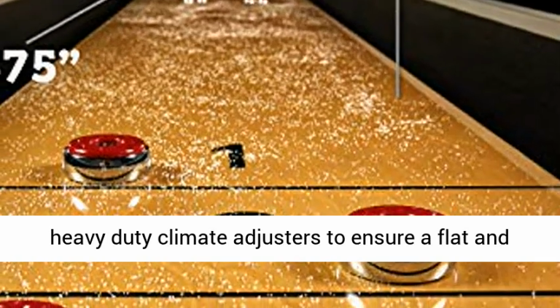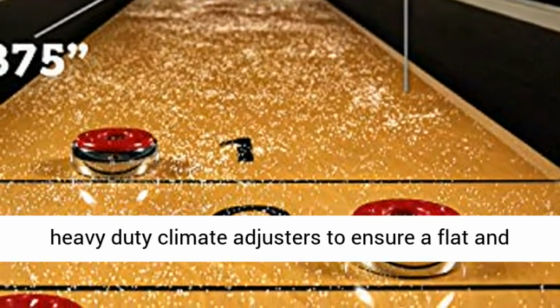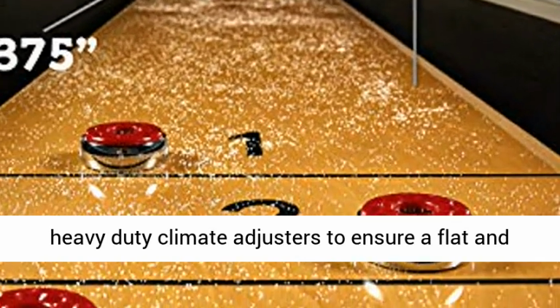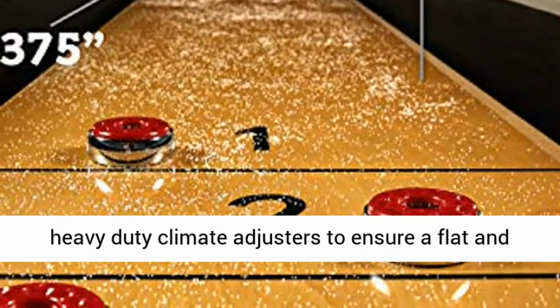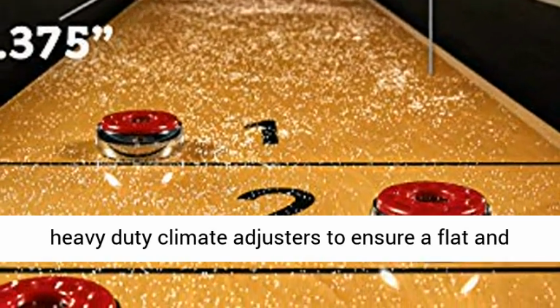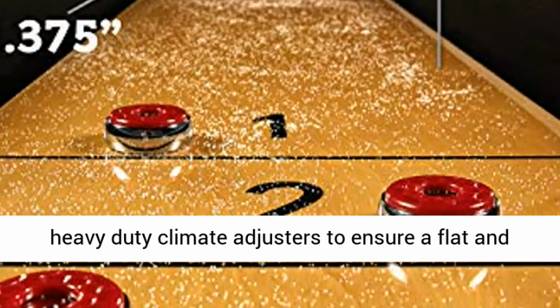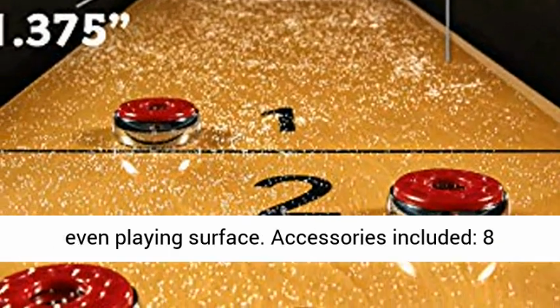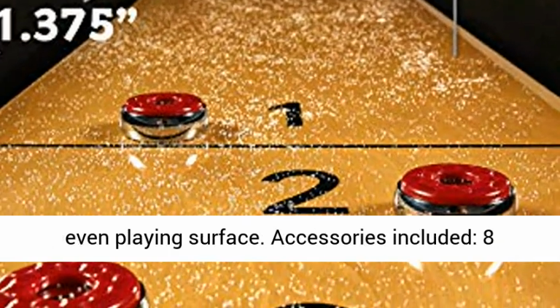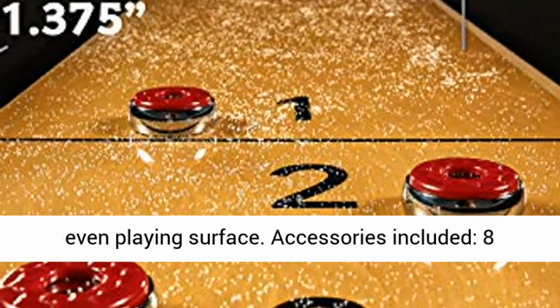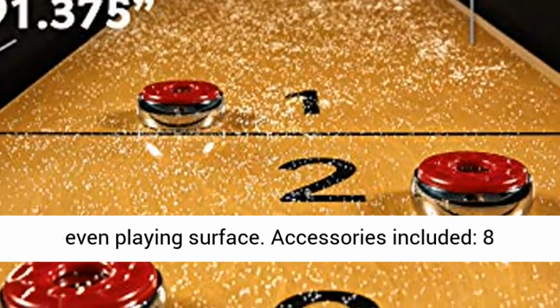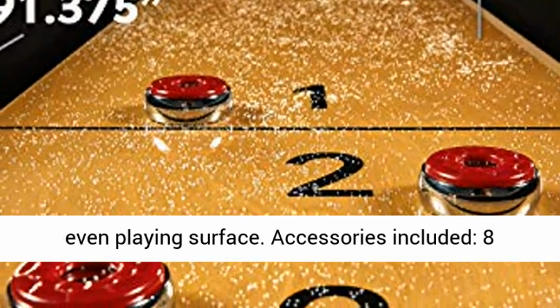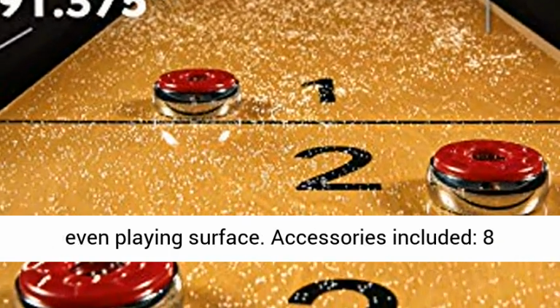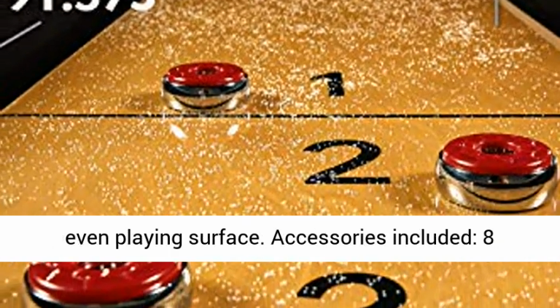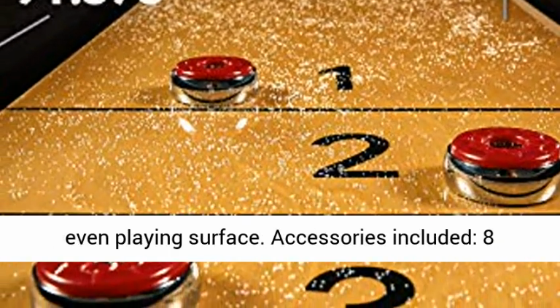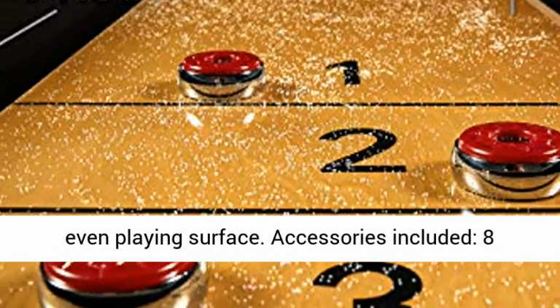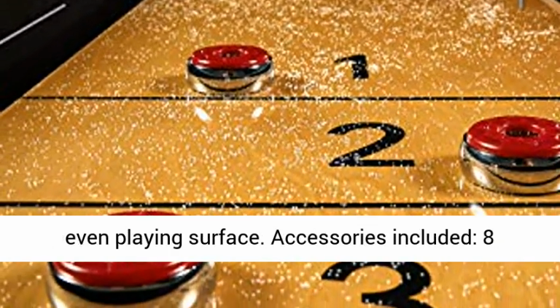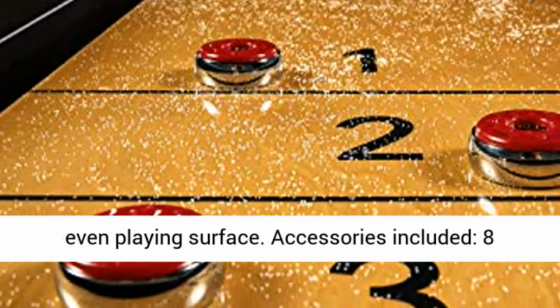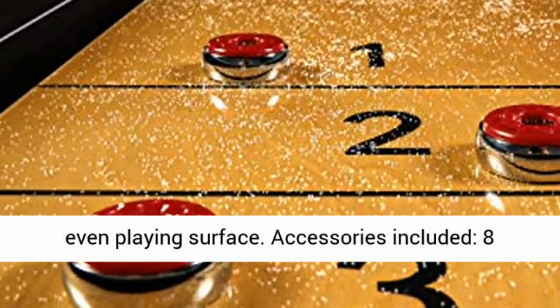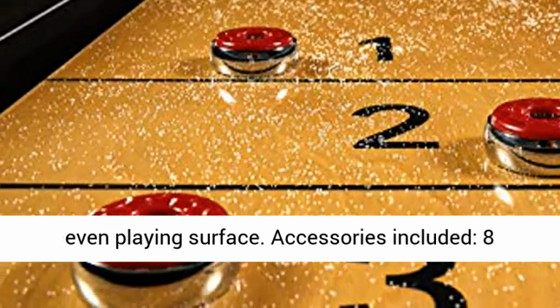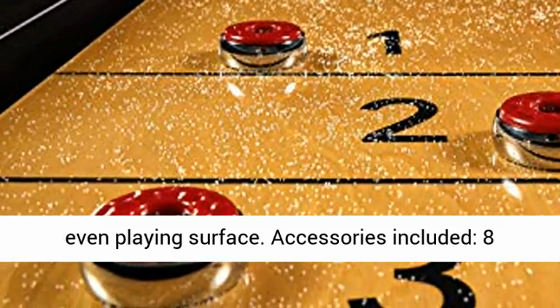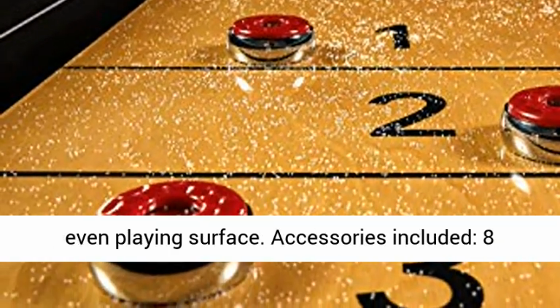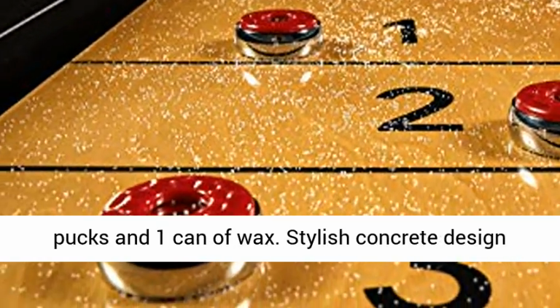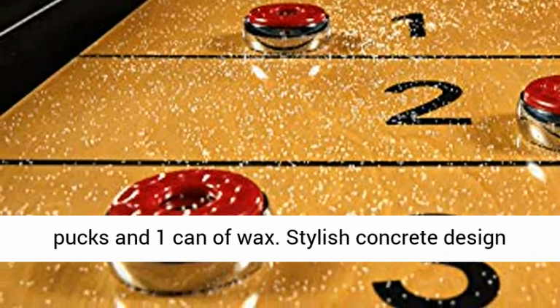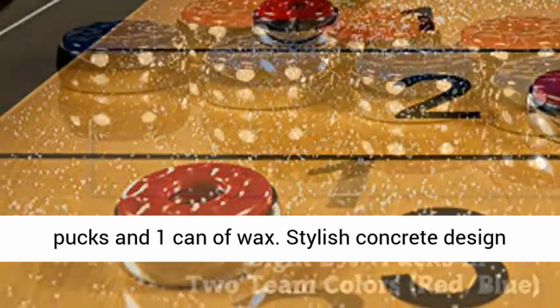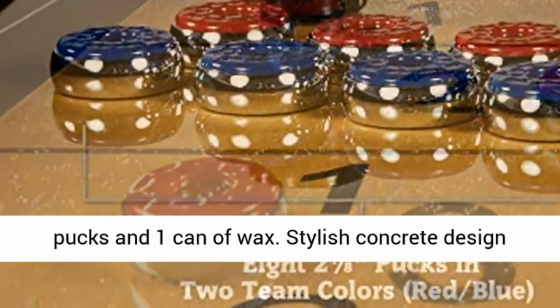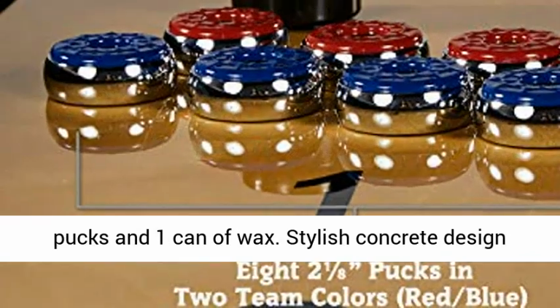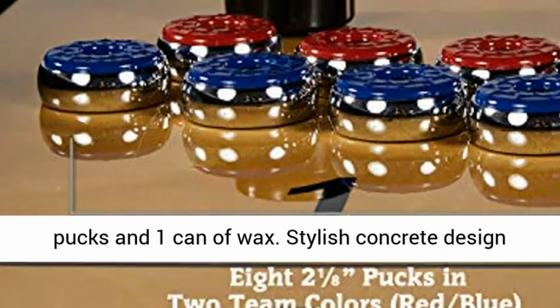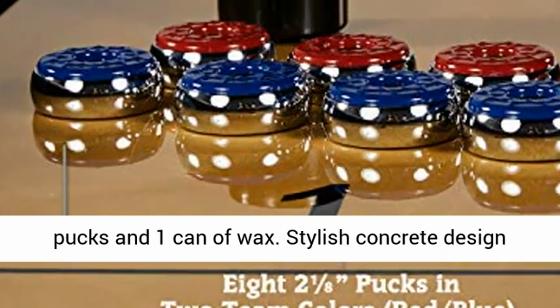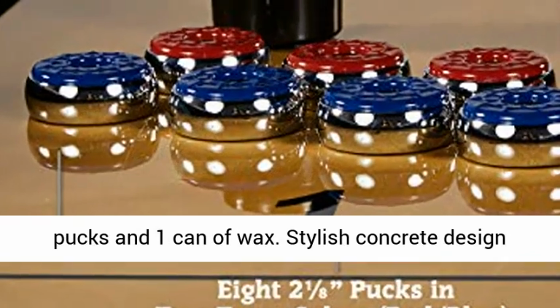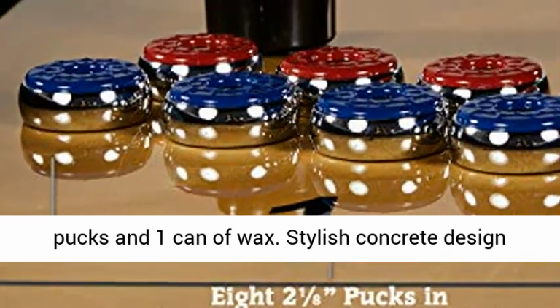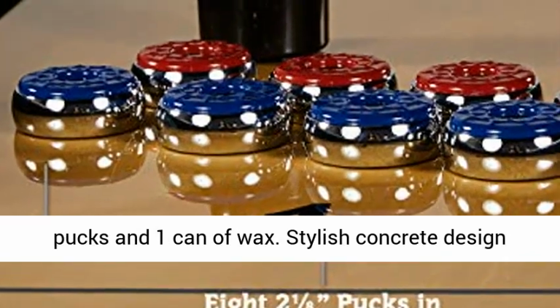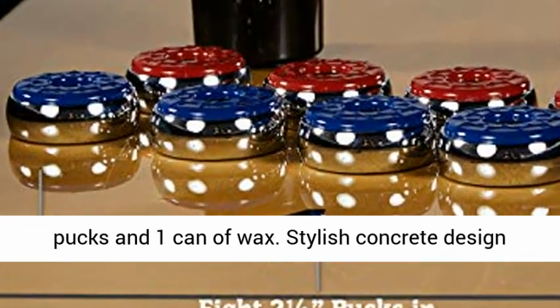Accessories included: eight pucks and one can of wax. Stylish concrete design fits in with most home decor.